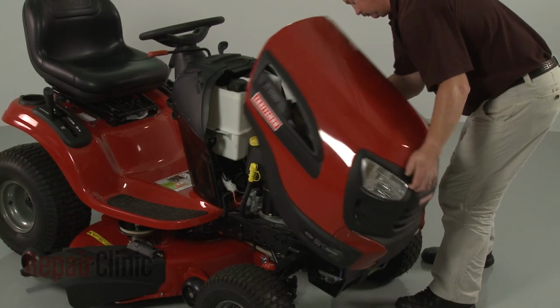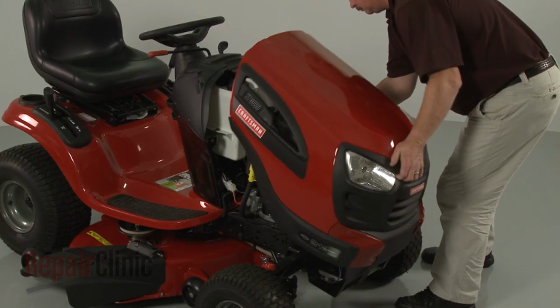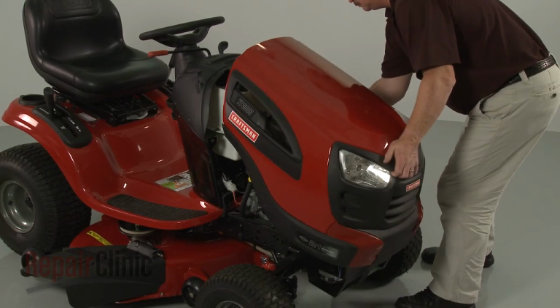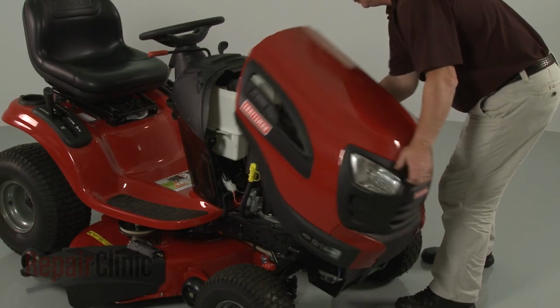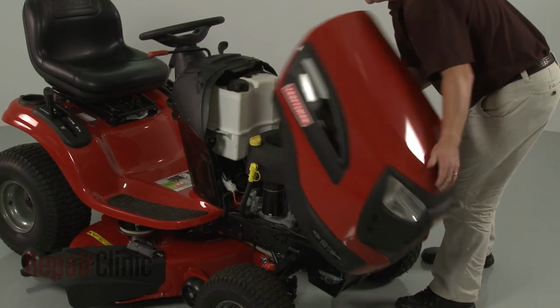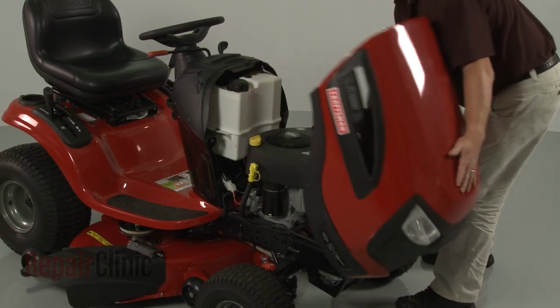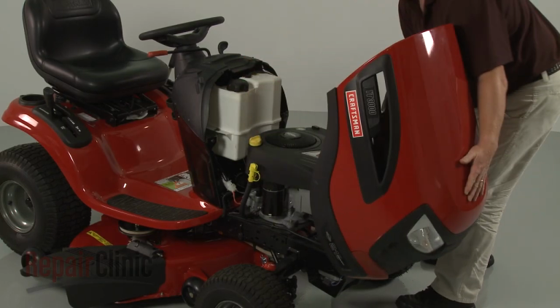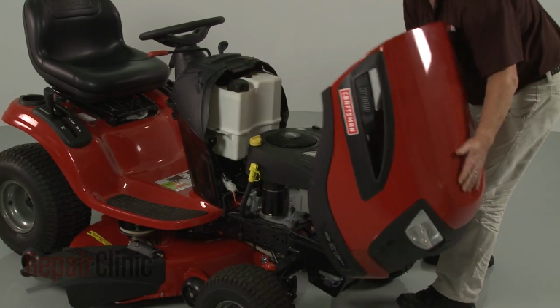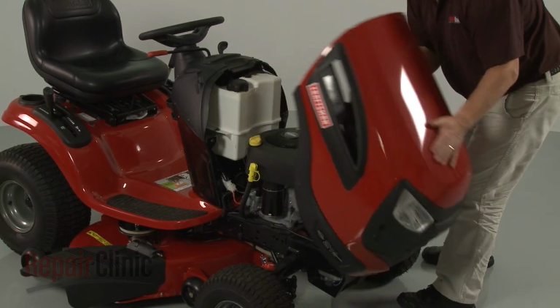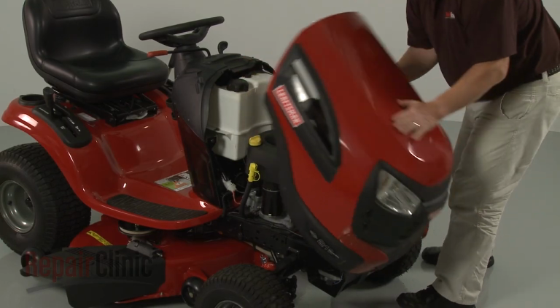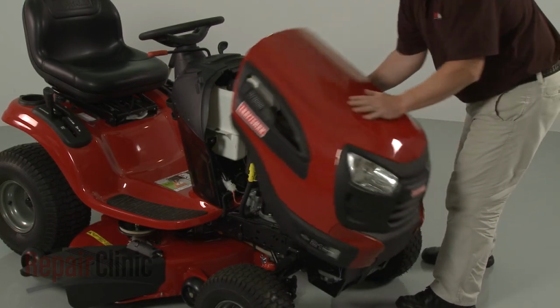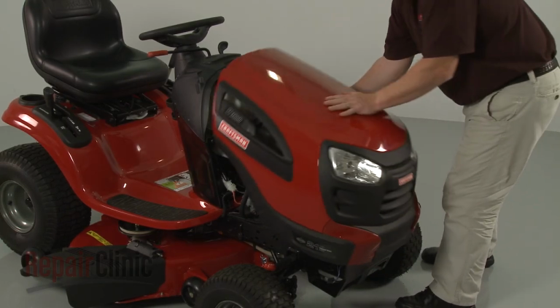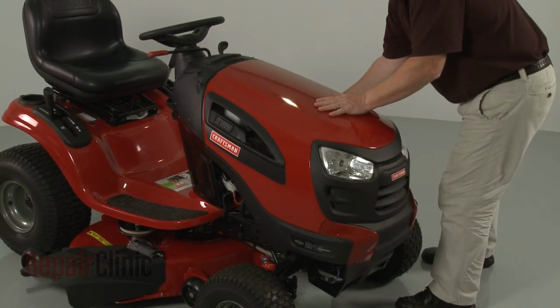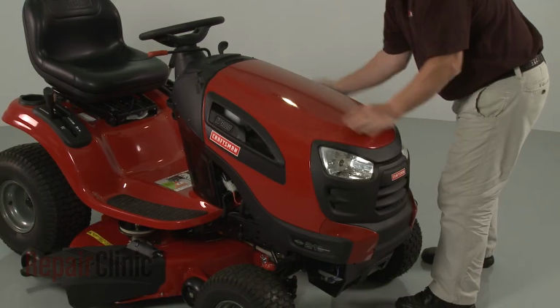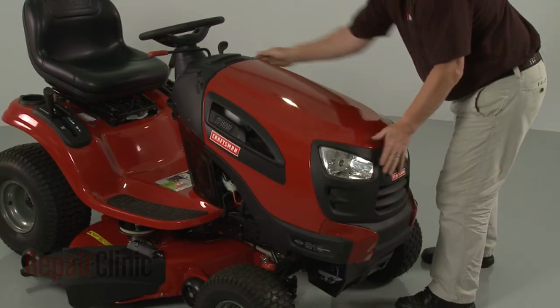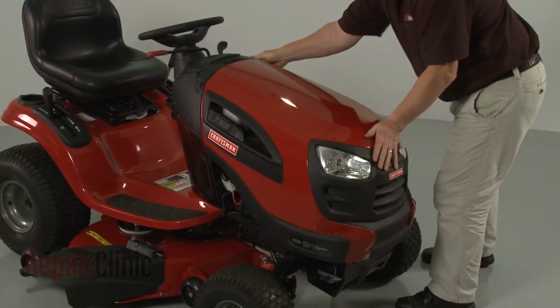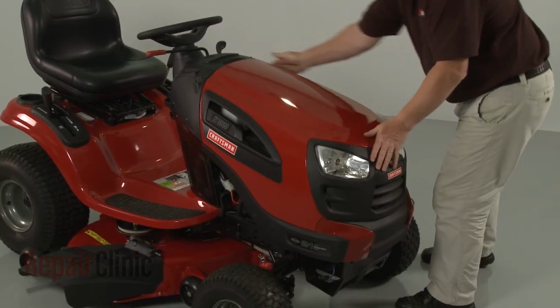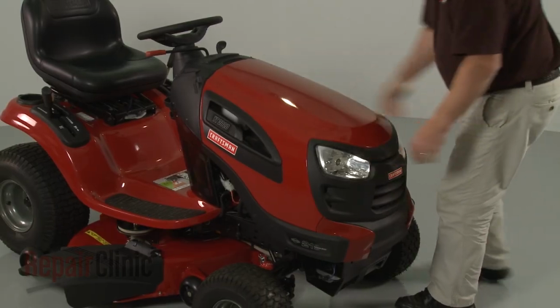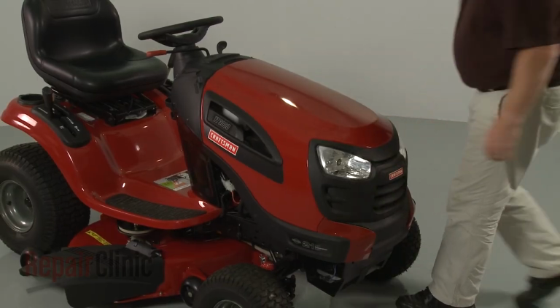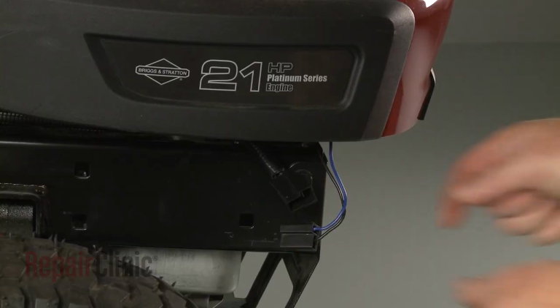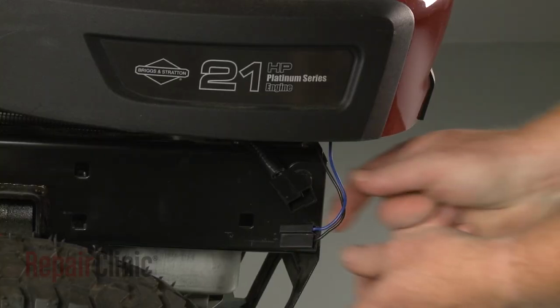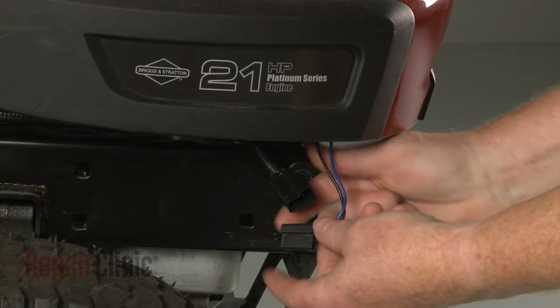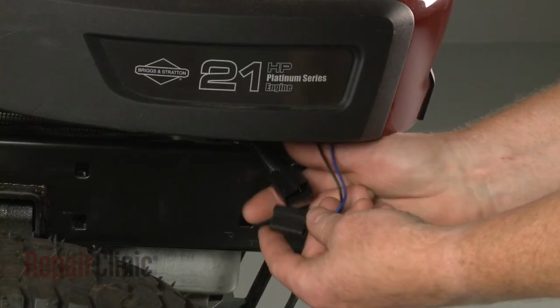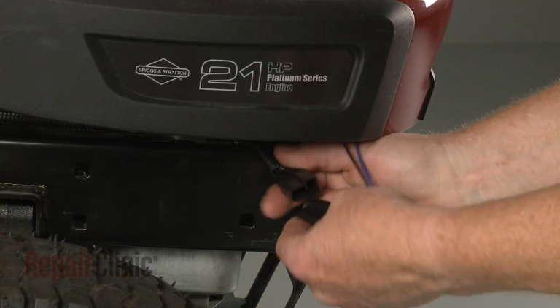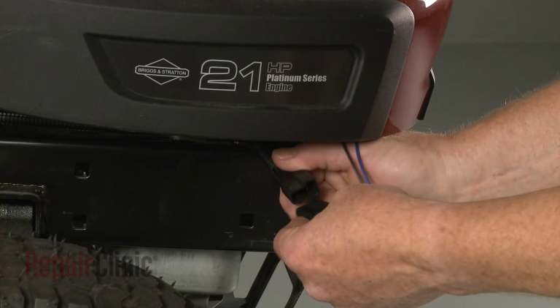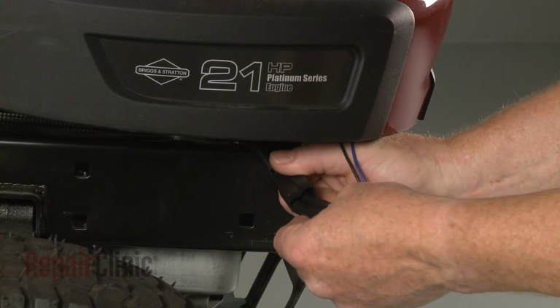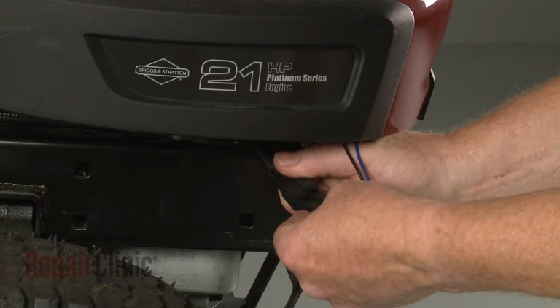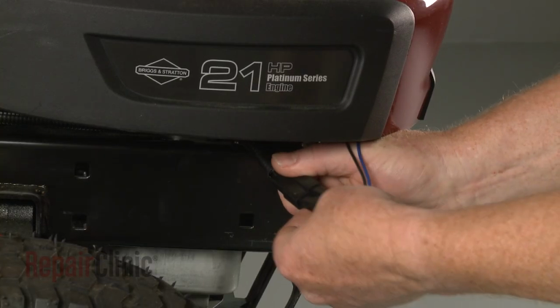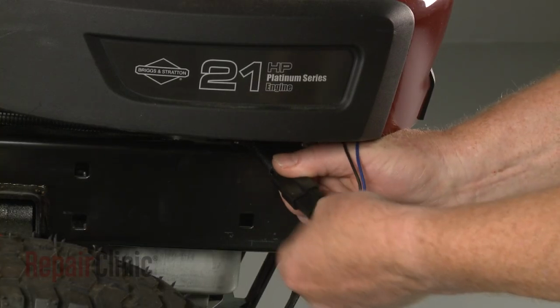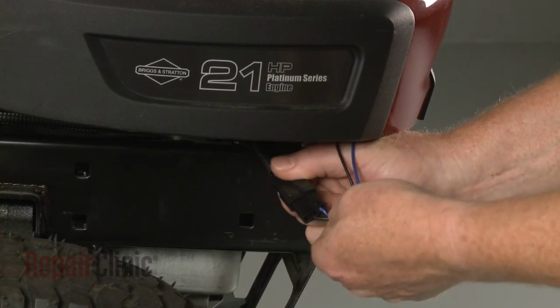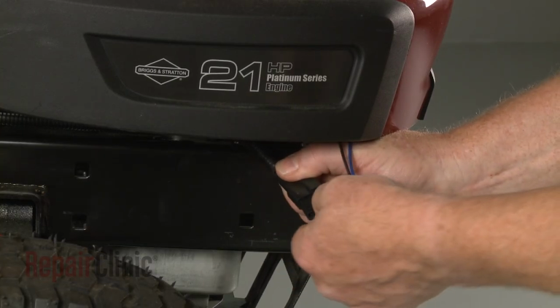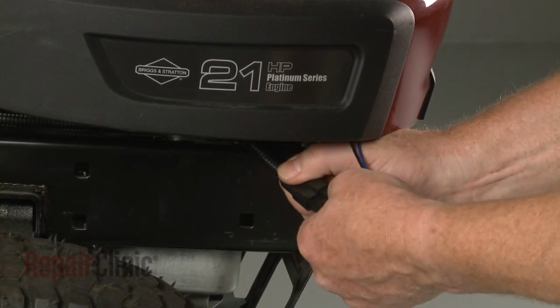Reinstall the hood or engine cover. And reconnect the headlight wire harness, if applicable.